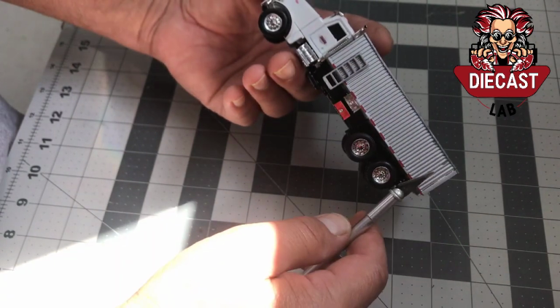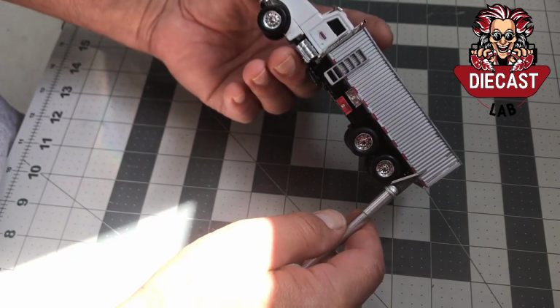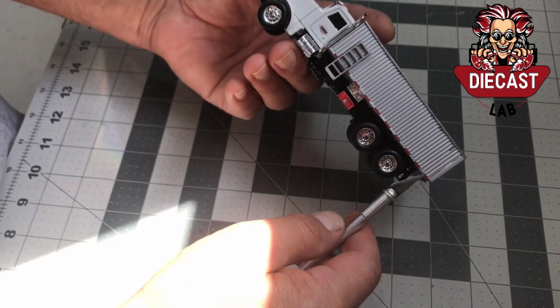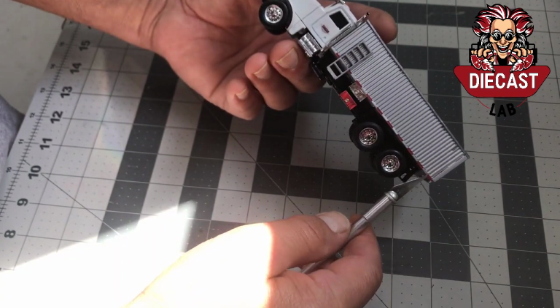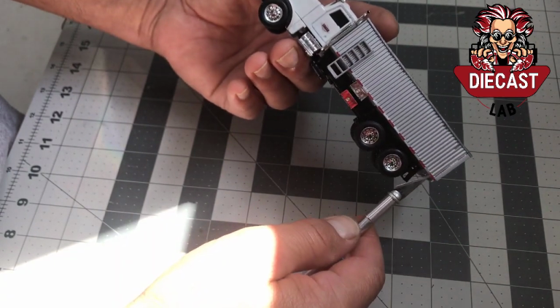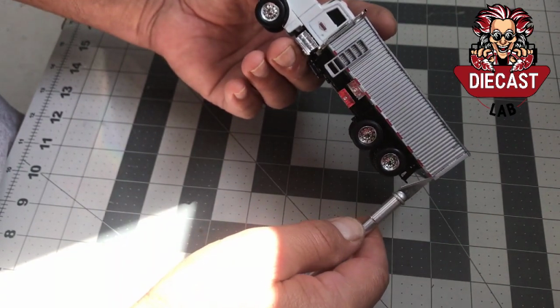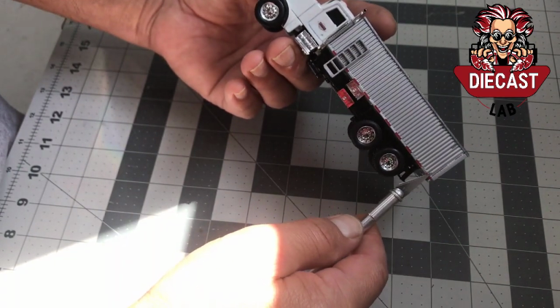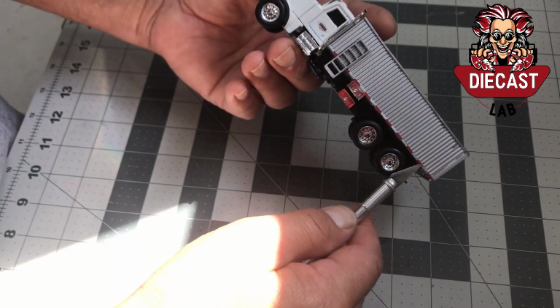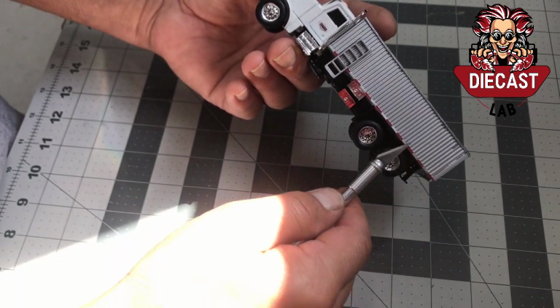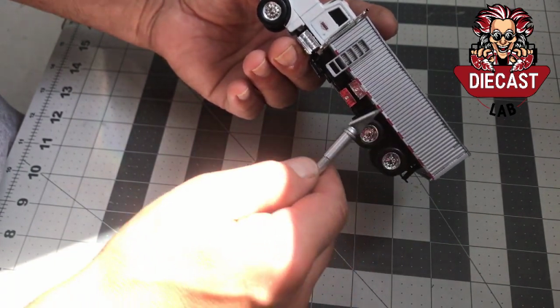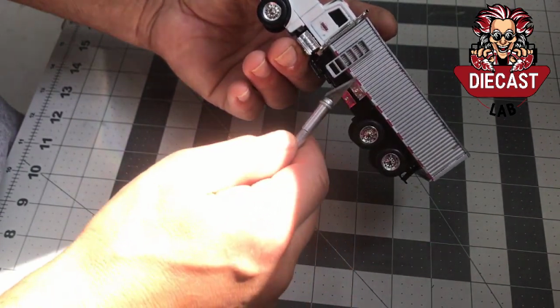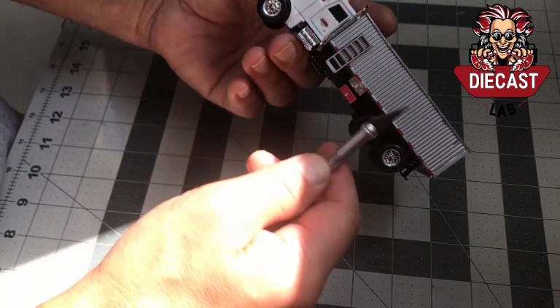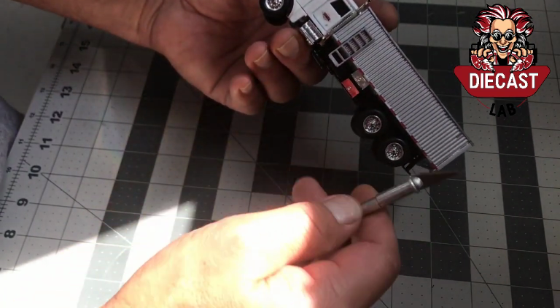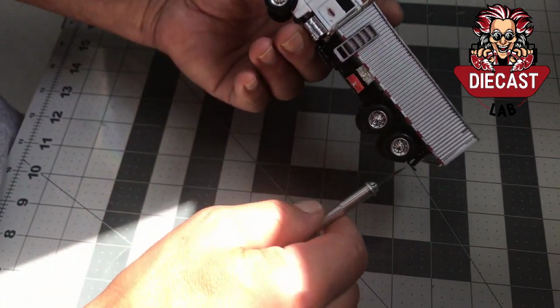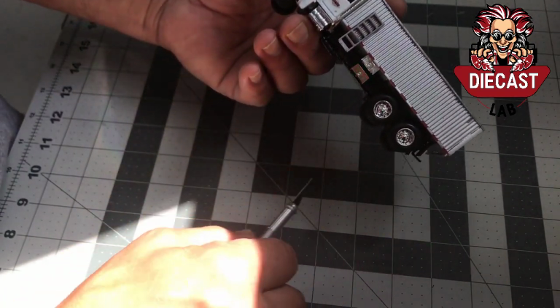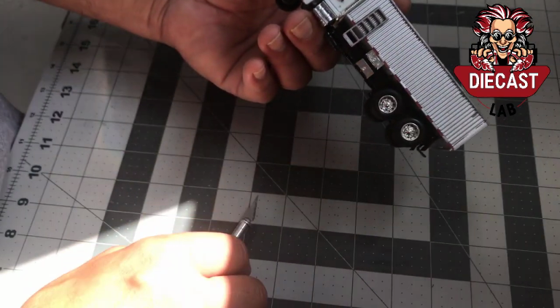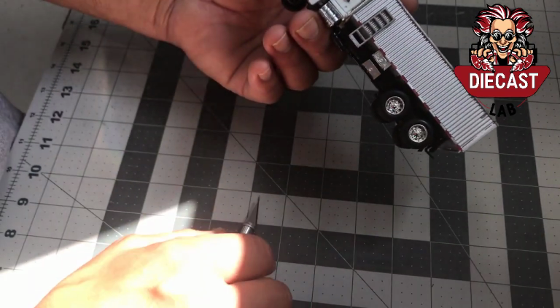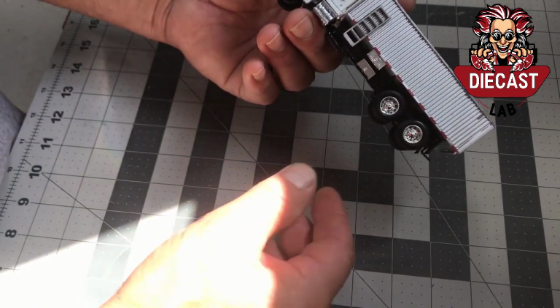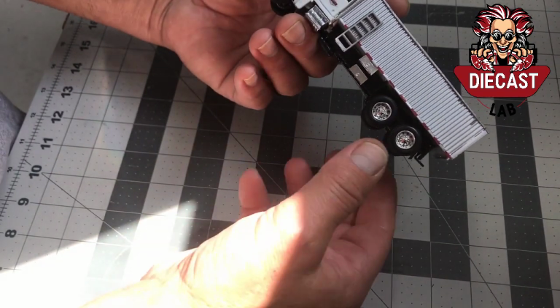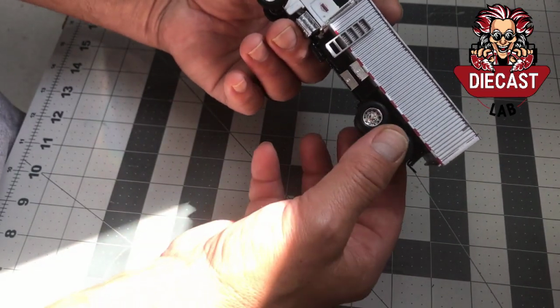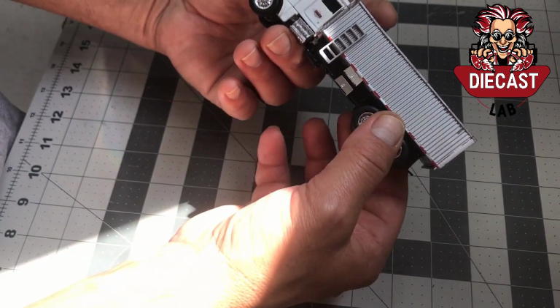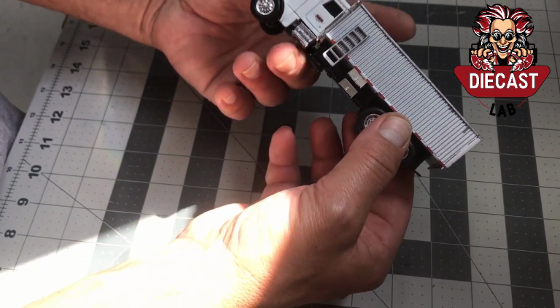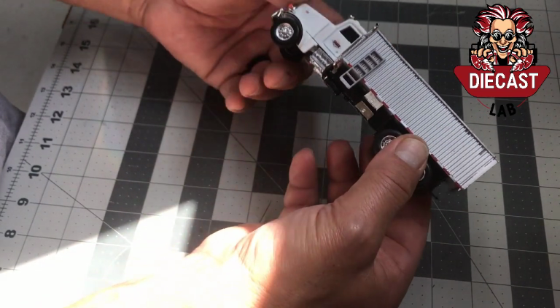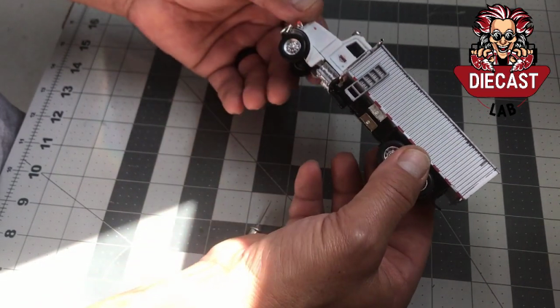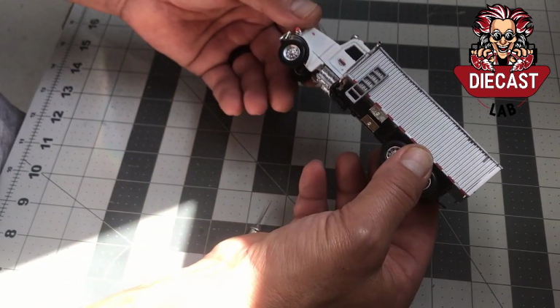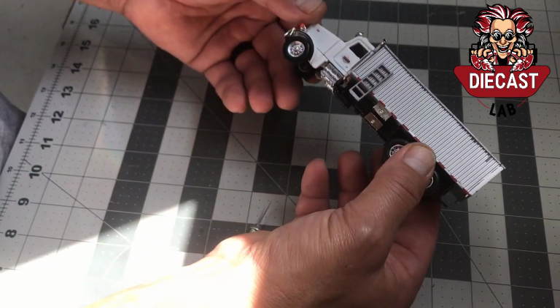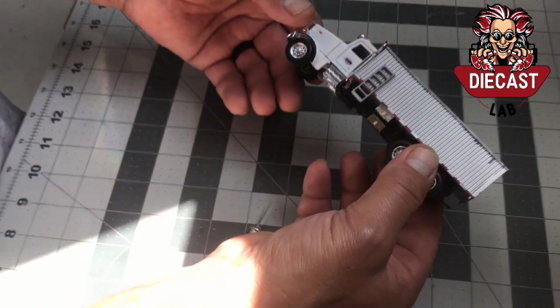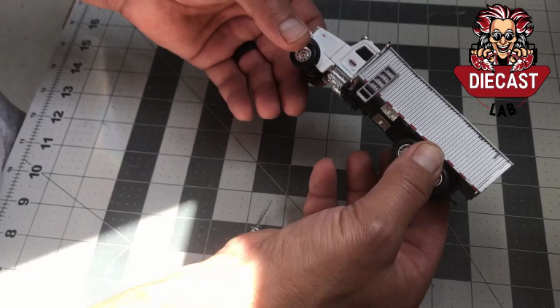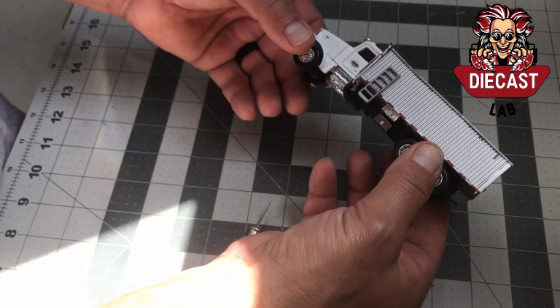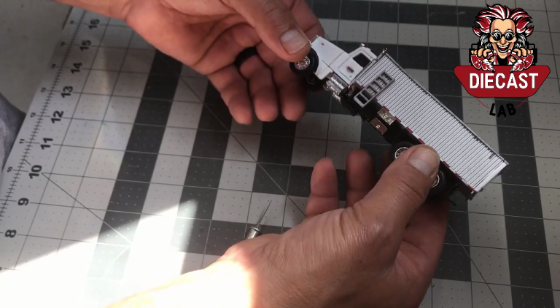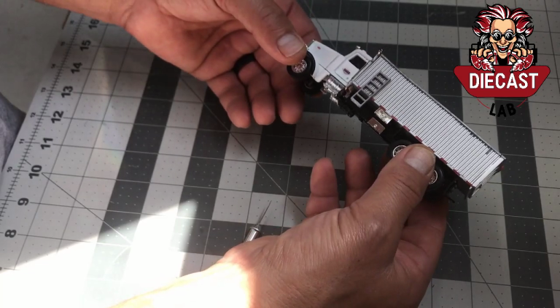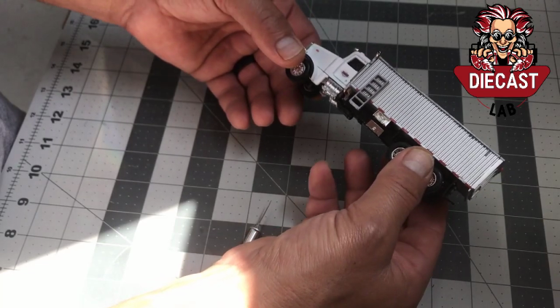The hoist is 3D printed, and a silver Sharpie was used to give the ram some color. DOT tape finishes this truck off, and that is how it's made.